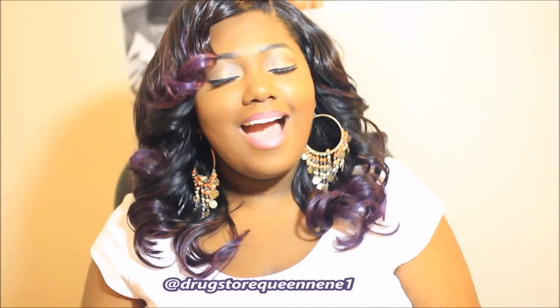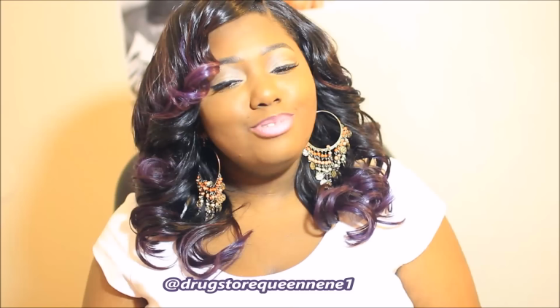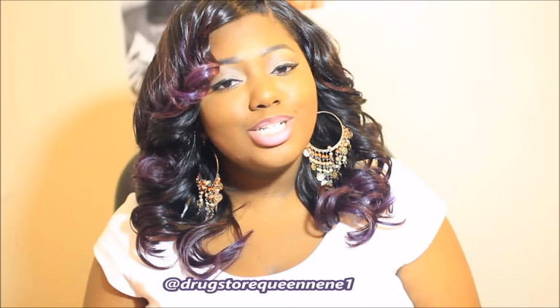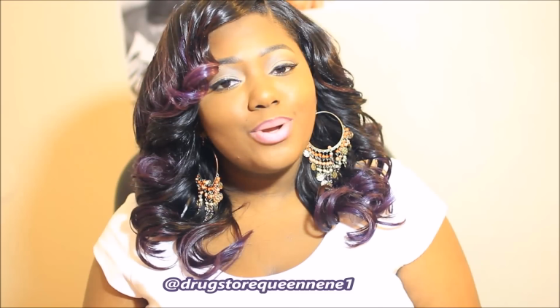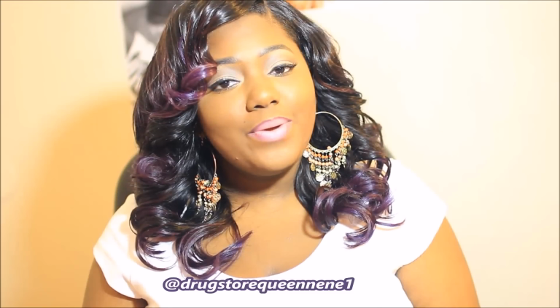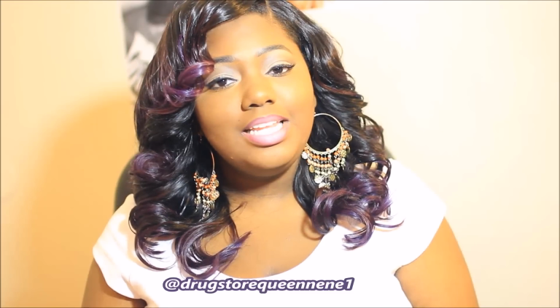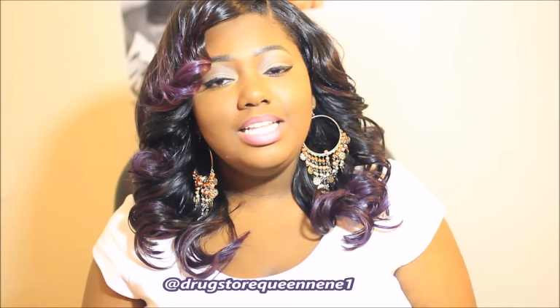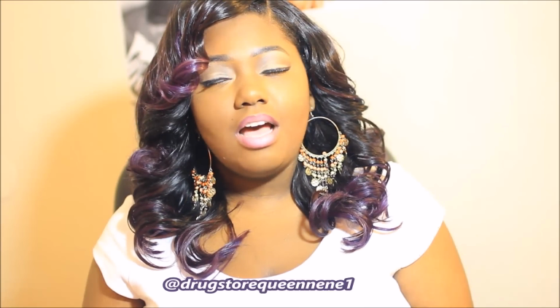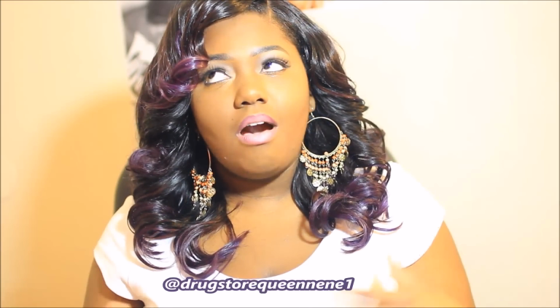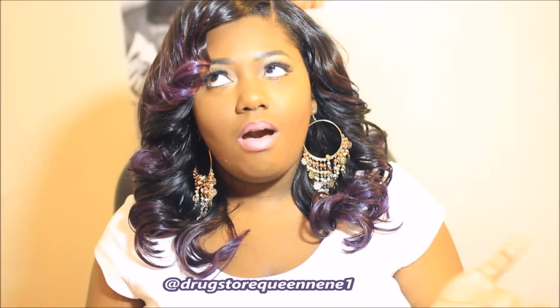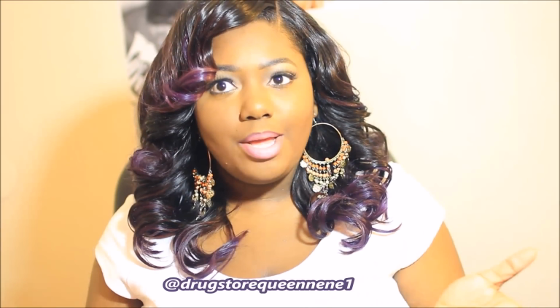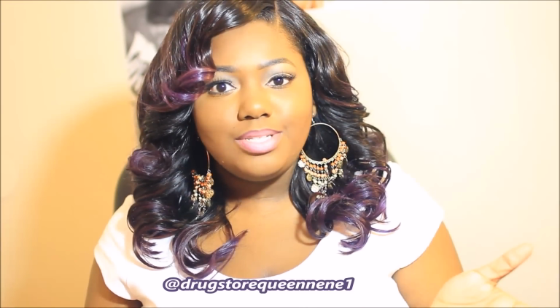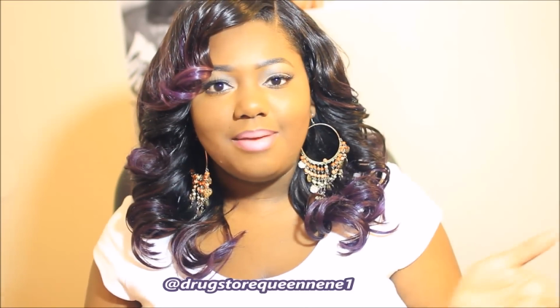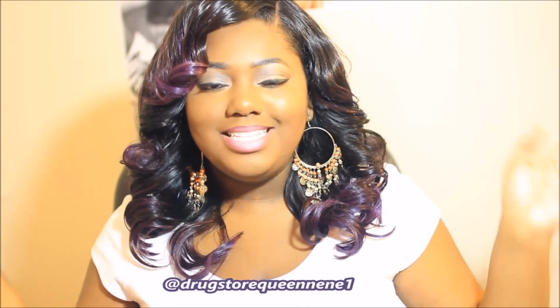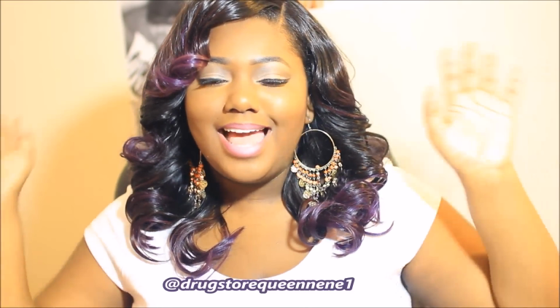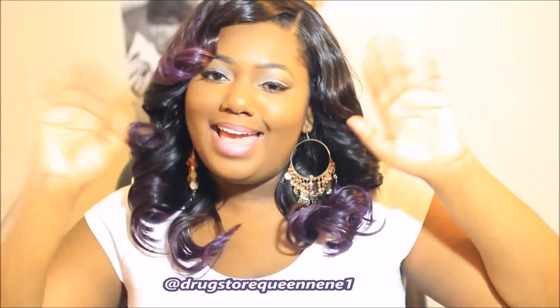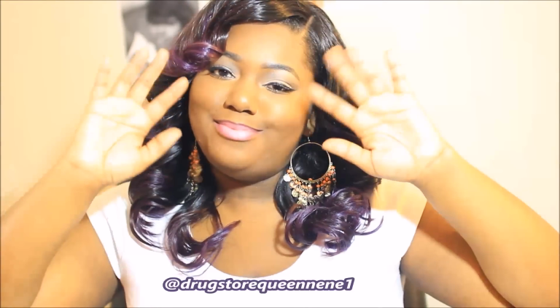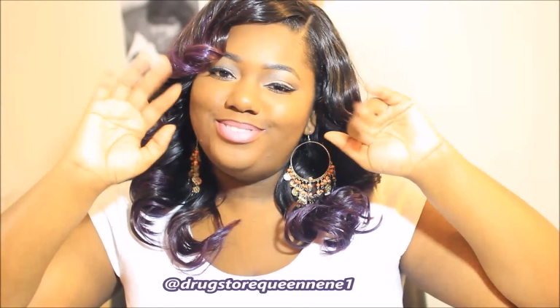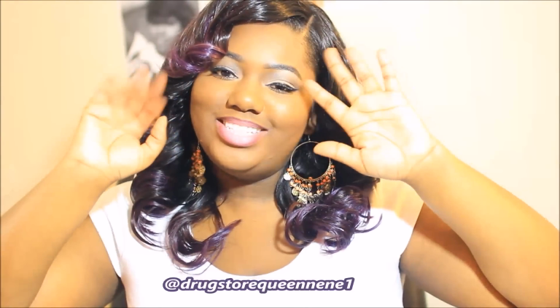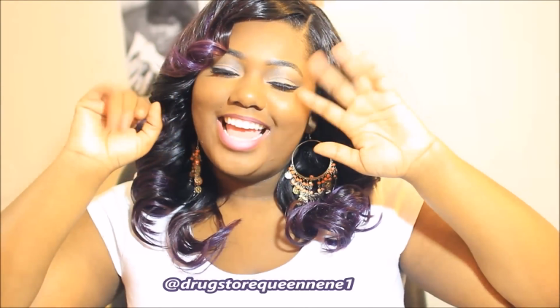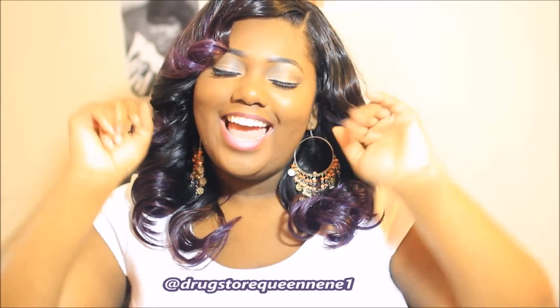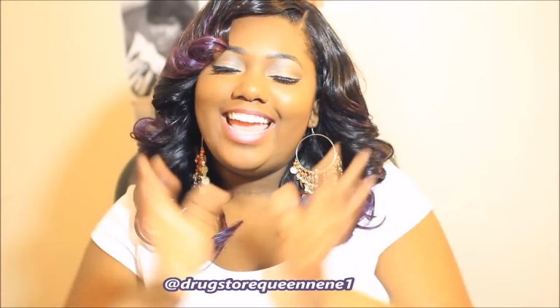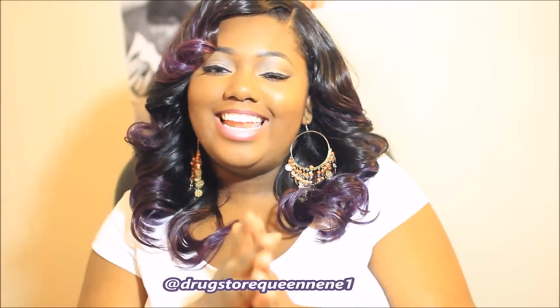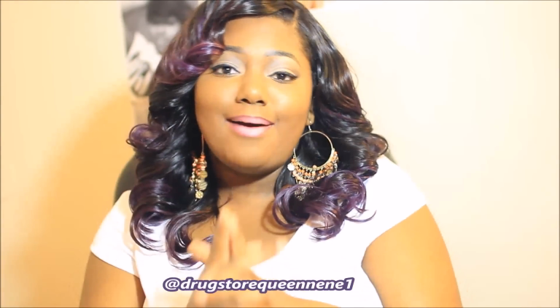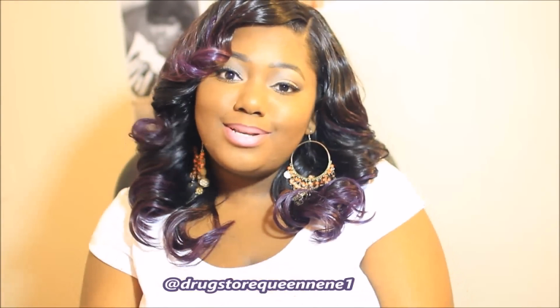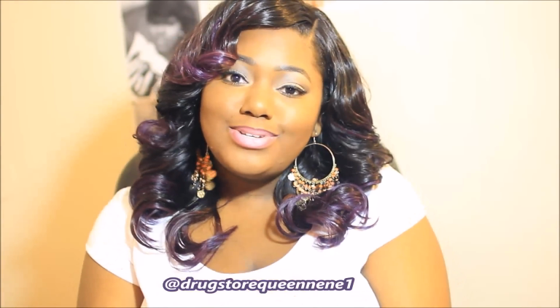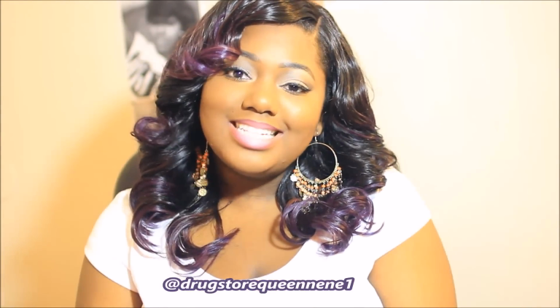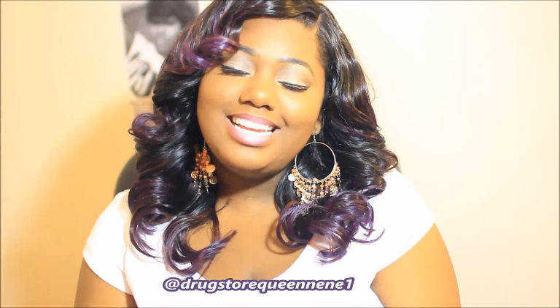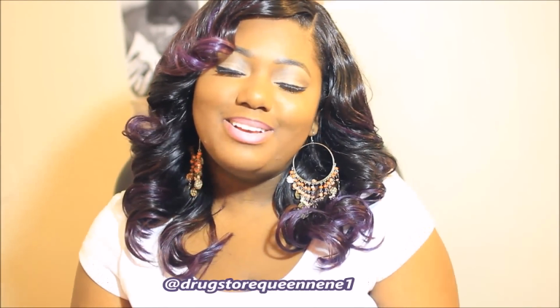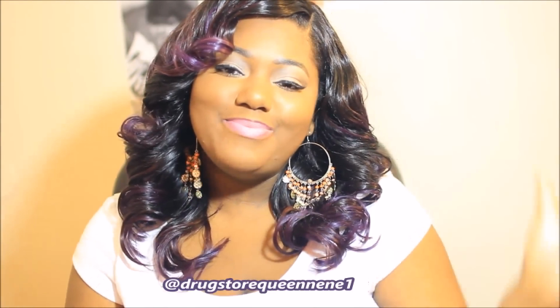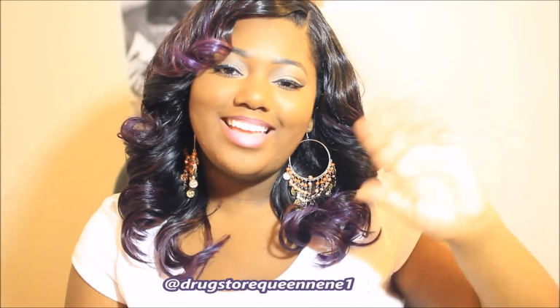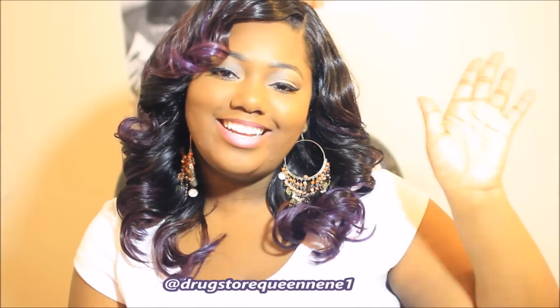I'm Drugstore Queen. Hey to all my new subscribers! I will talk to you guys later. Bye, y'all.